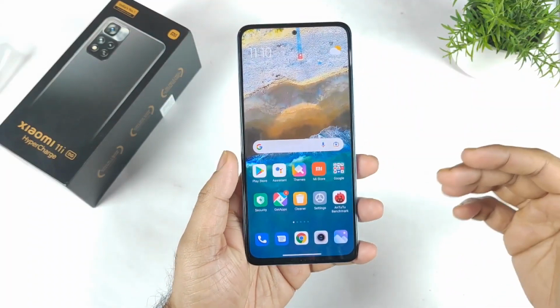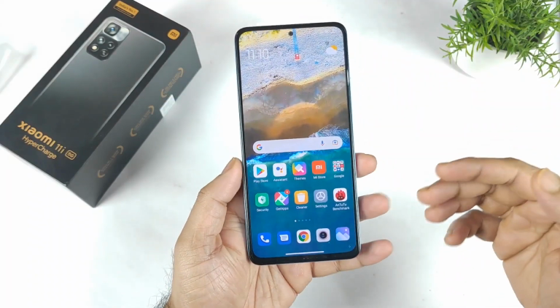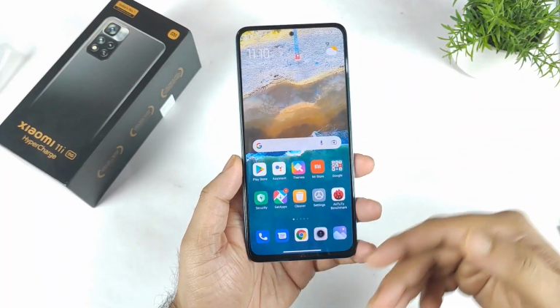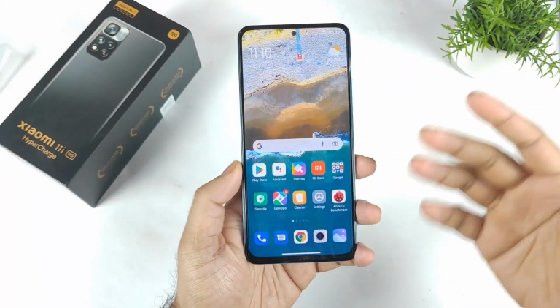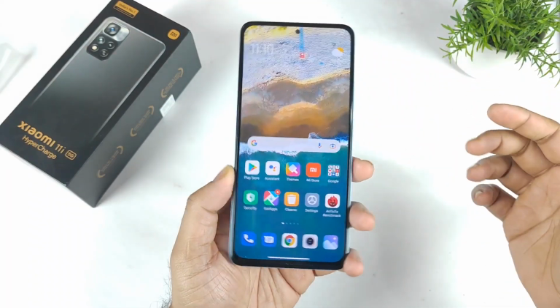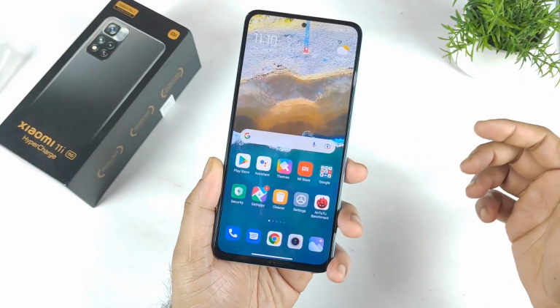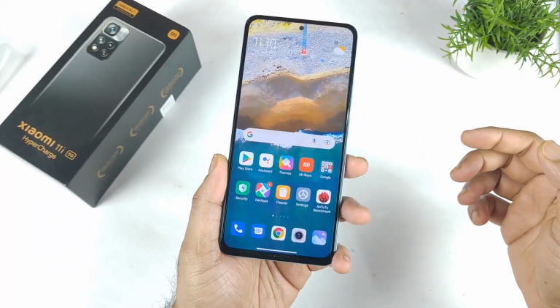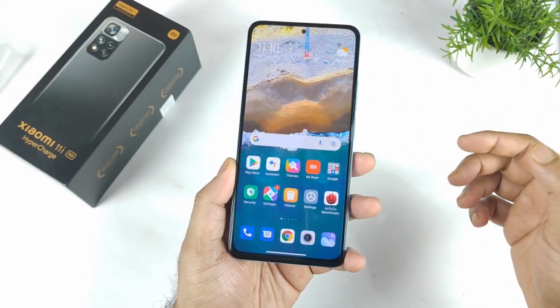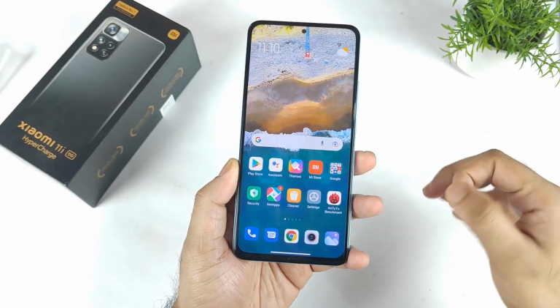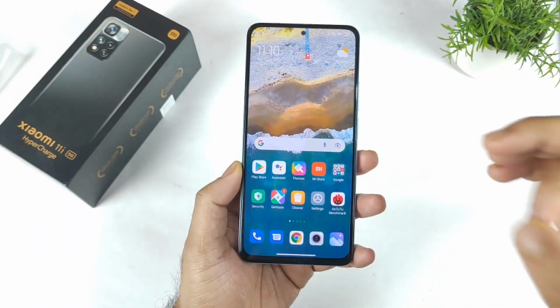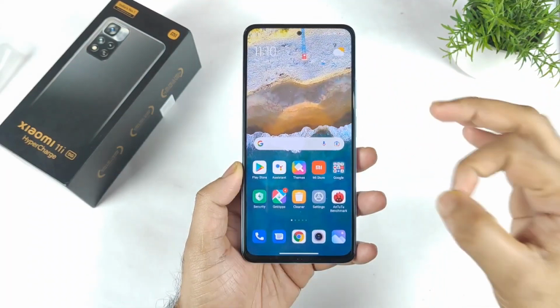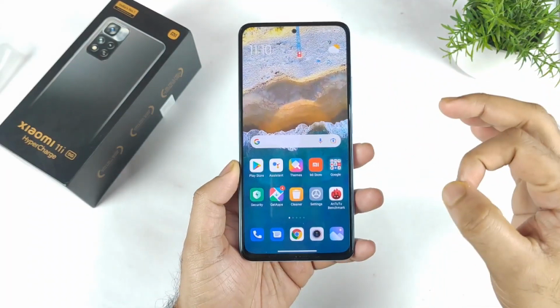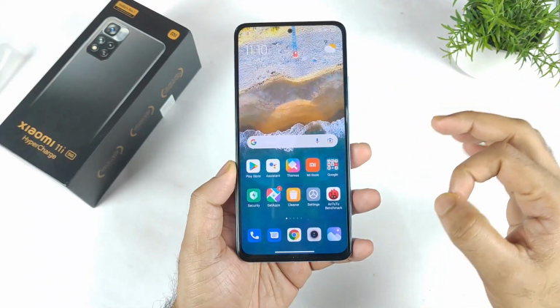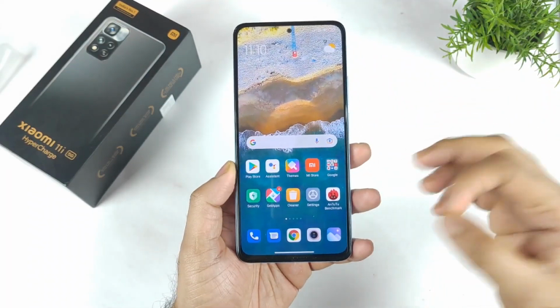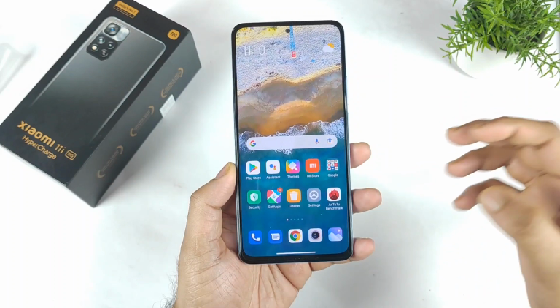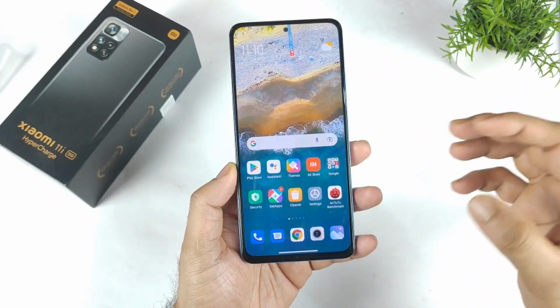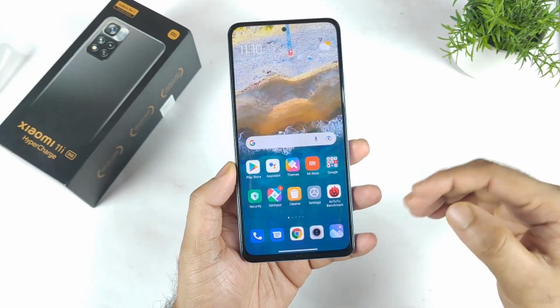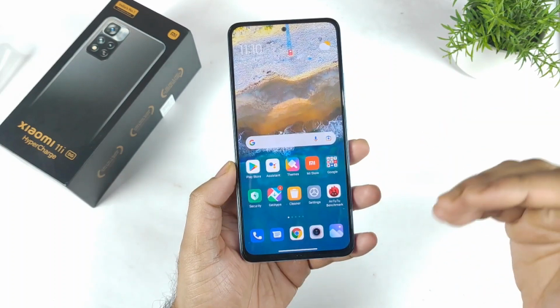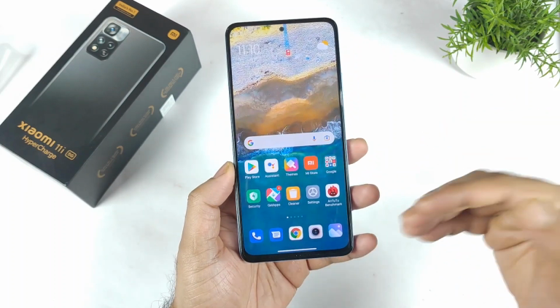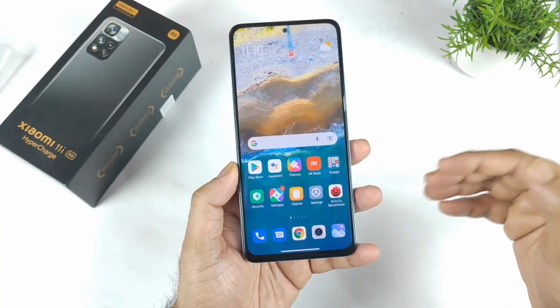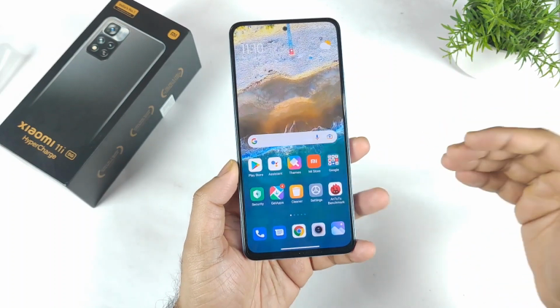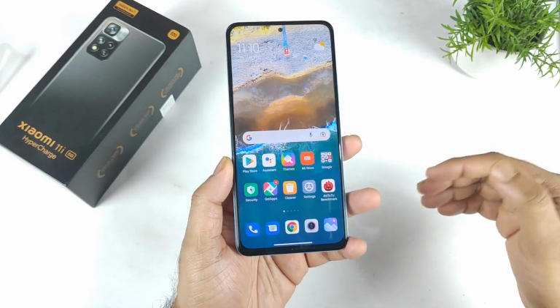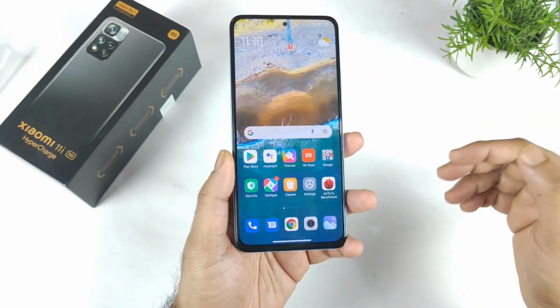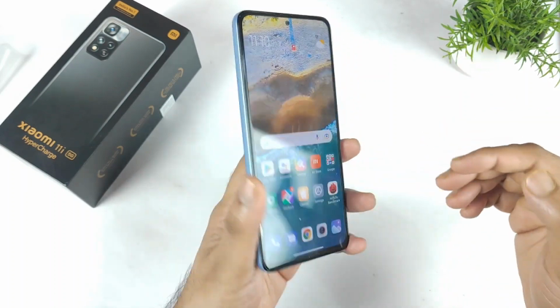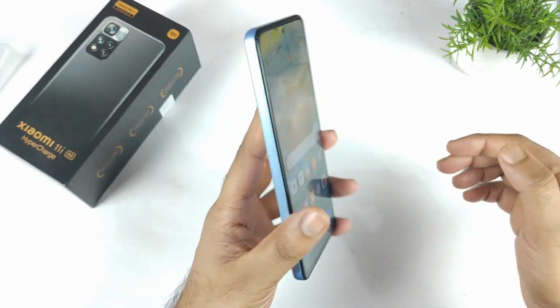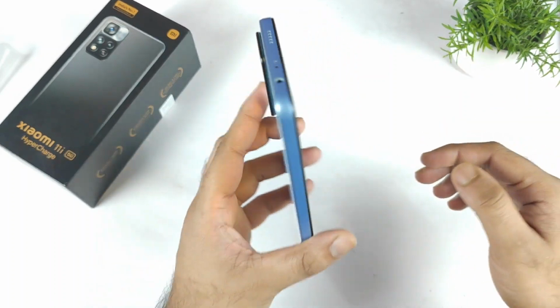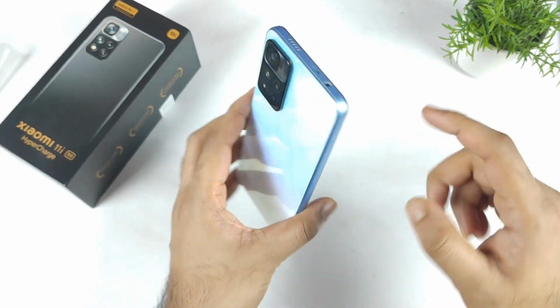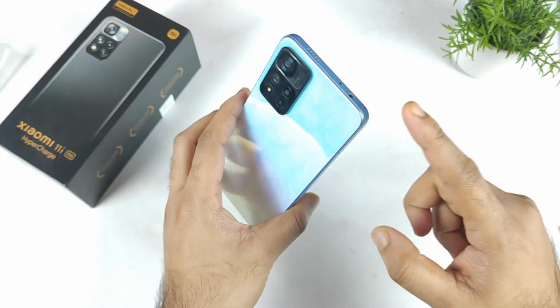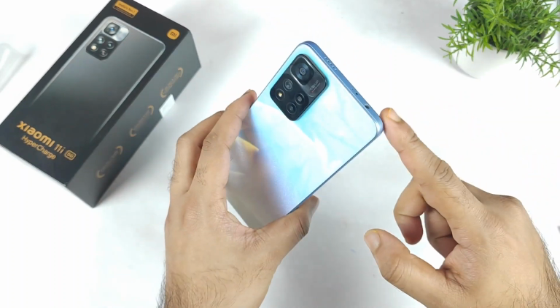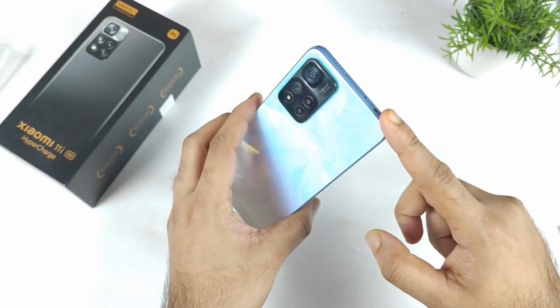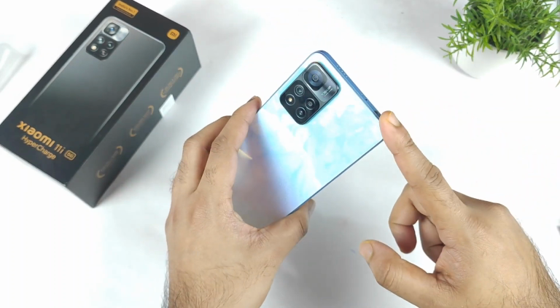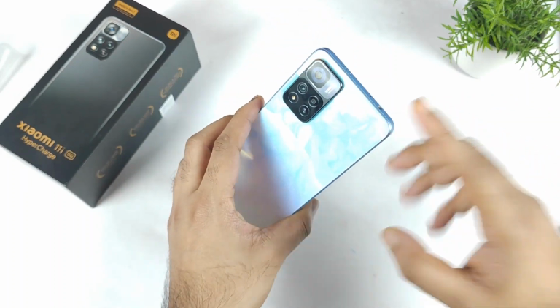Hi friends, welcome back to my channel SciTechQ. In this video, I am going to demonstrate the black color crush issue test in this Xiaomi 11a device.